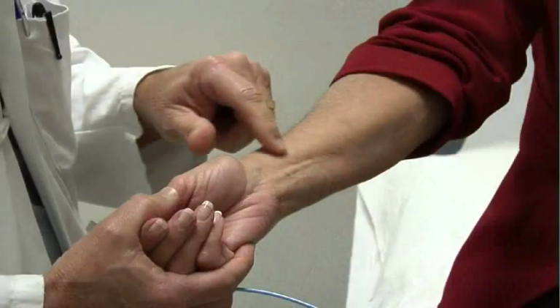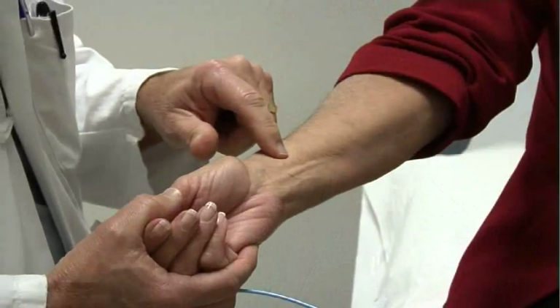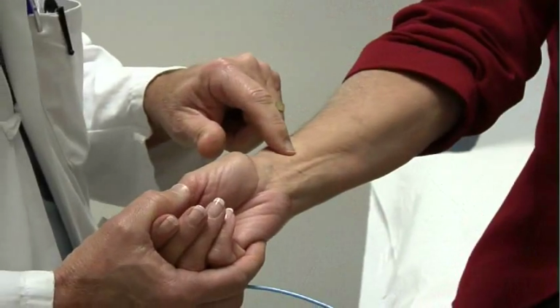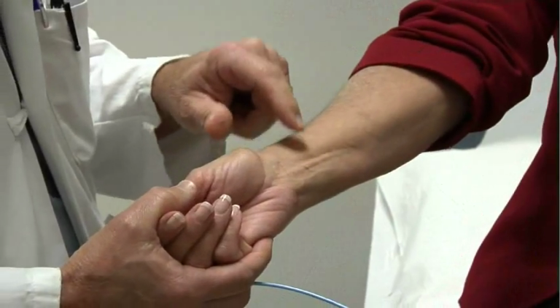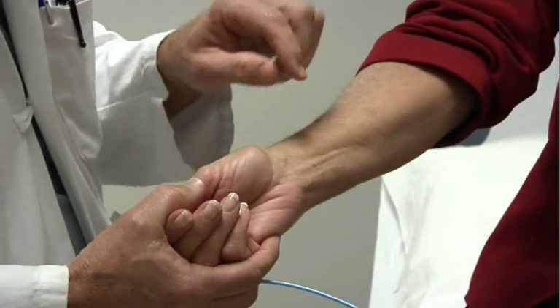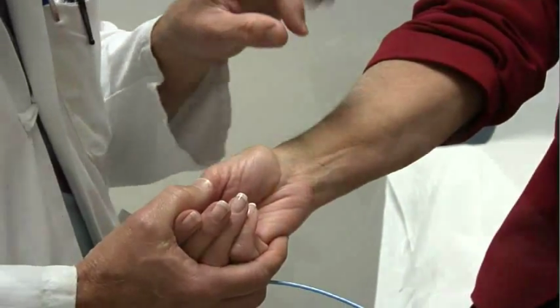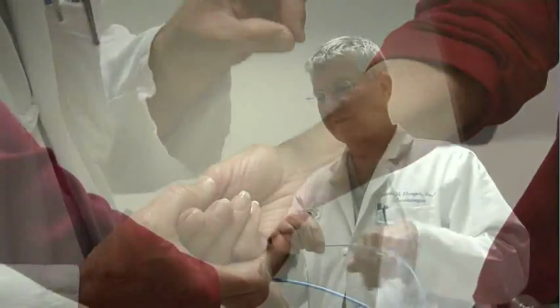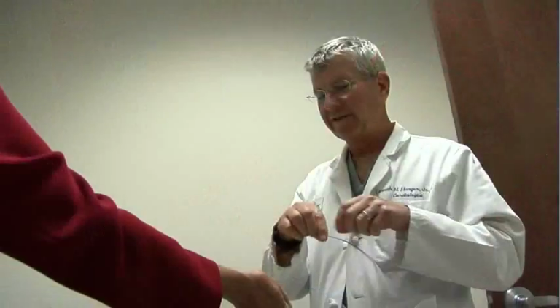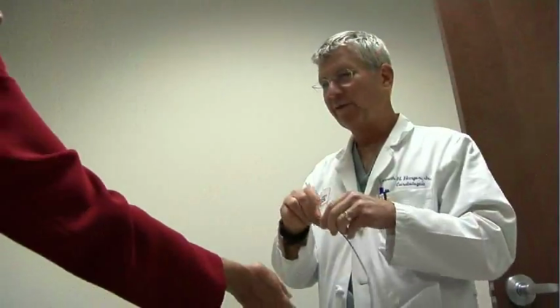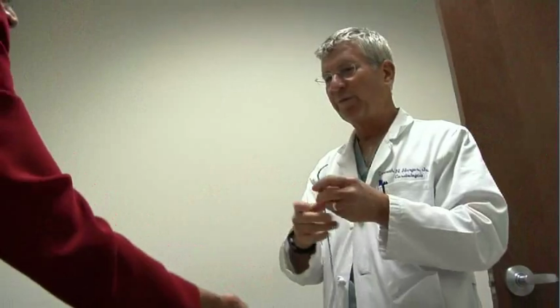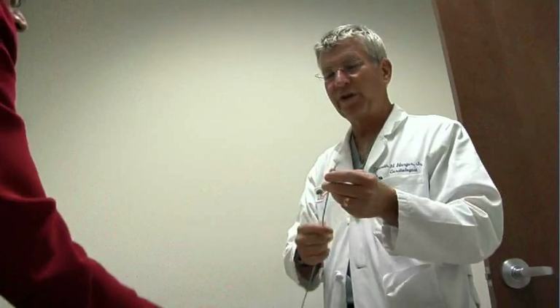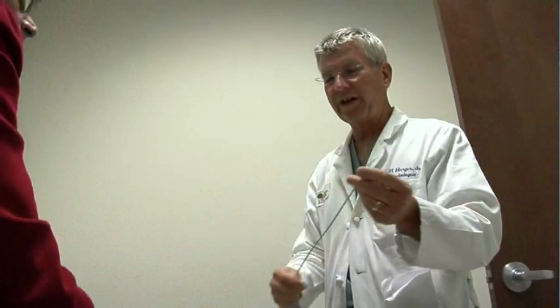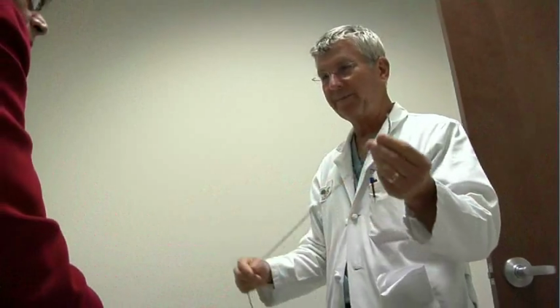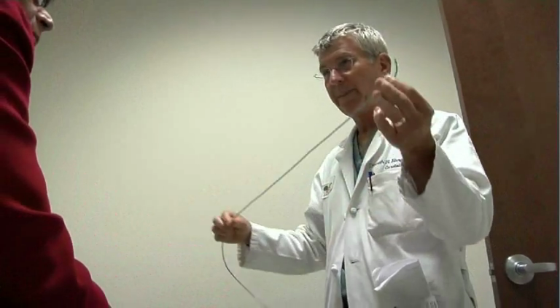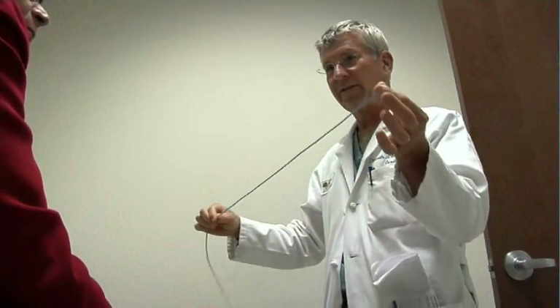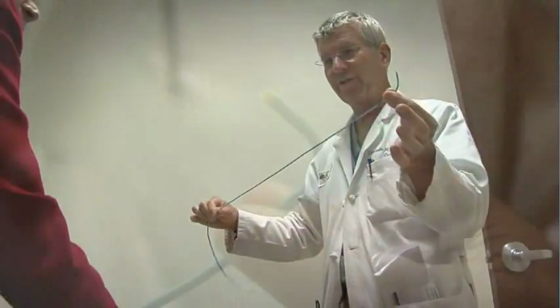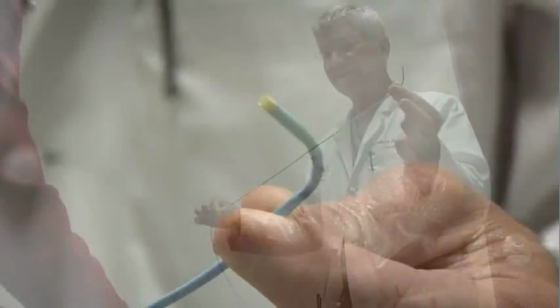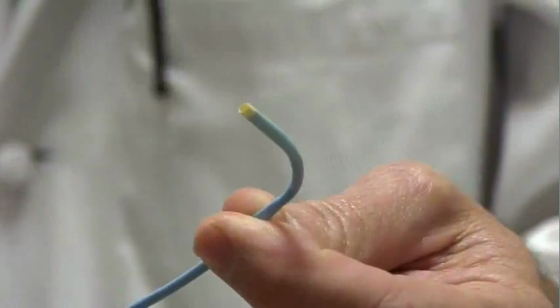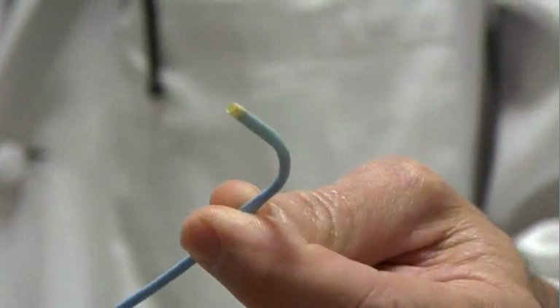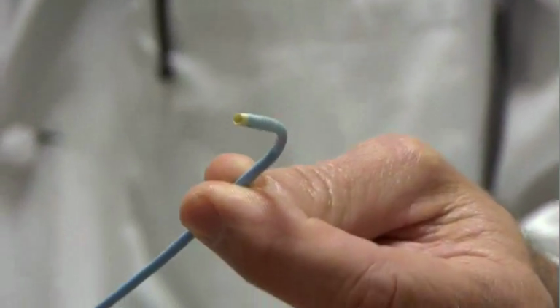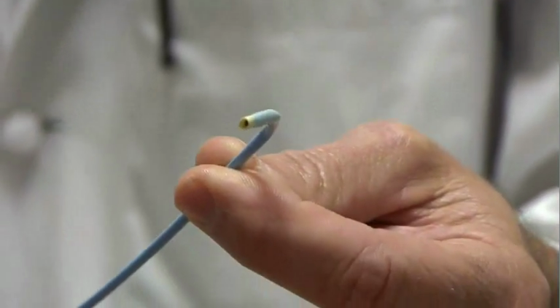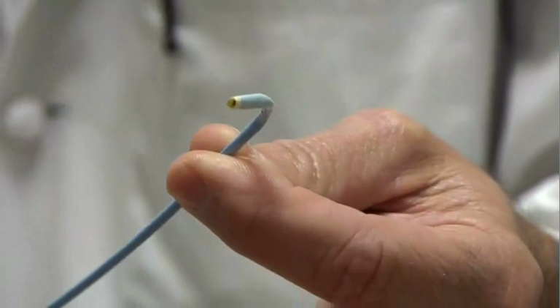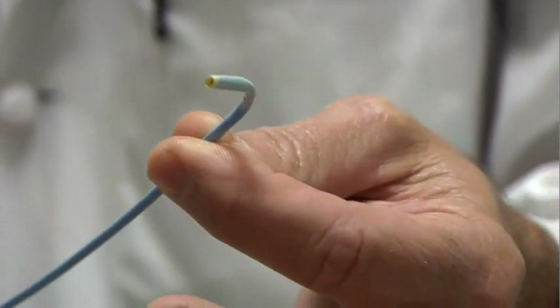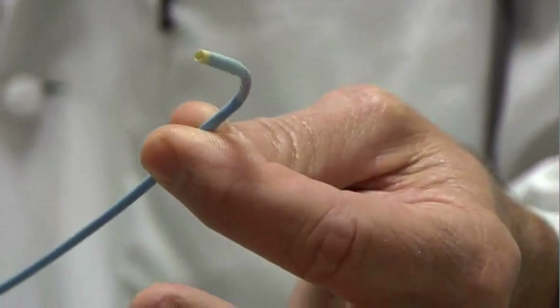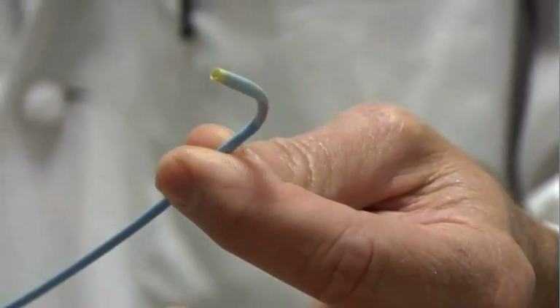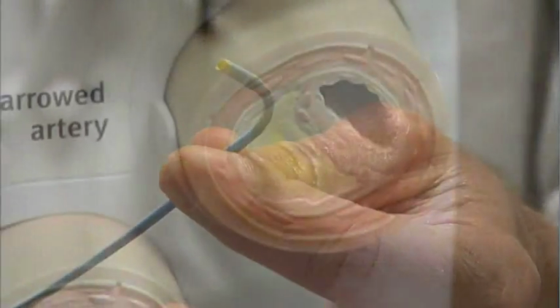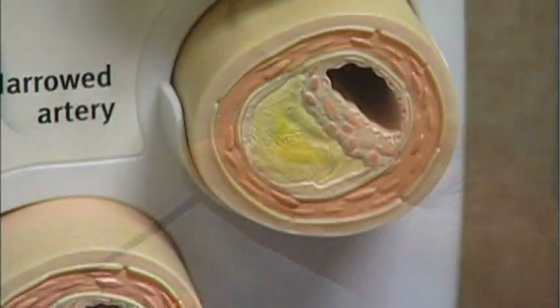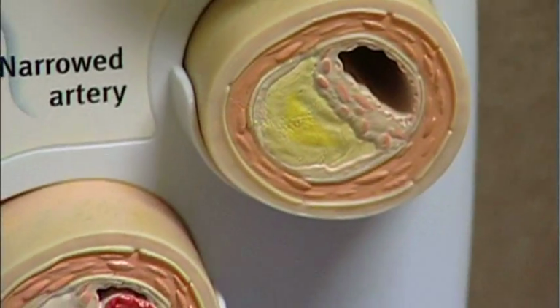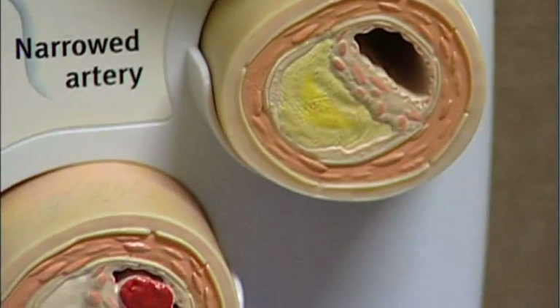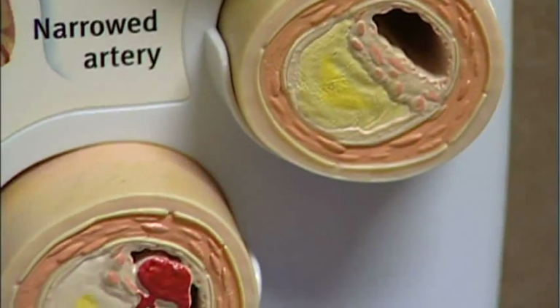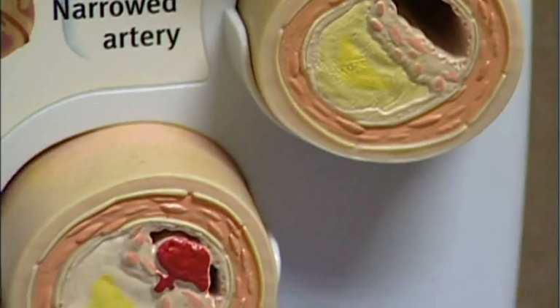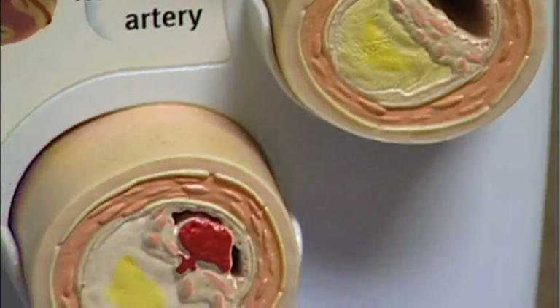Doctors use this procedure to look at arteries around the heart and, if necessary, open blocked arteries to stop or prevent a heart attack.